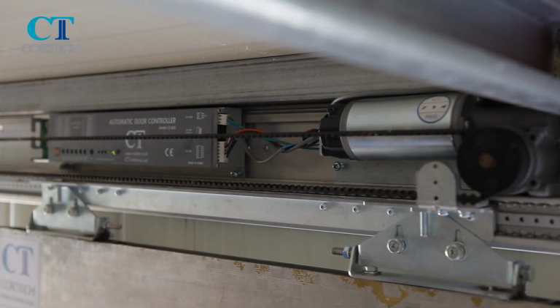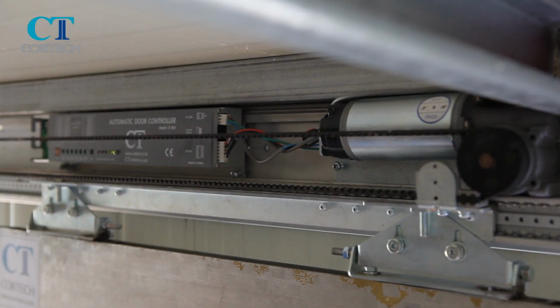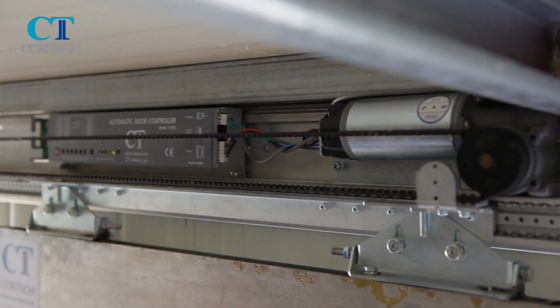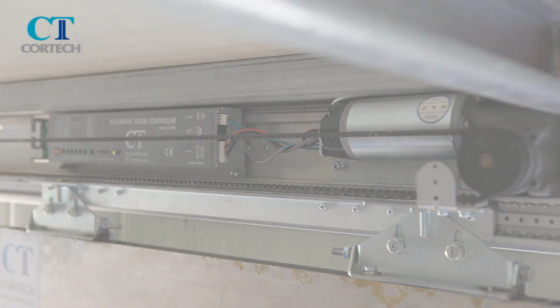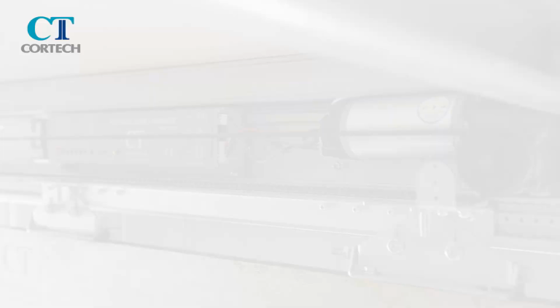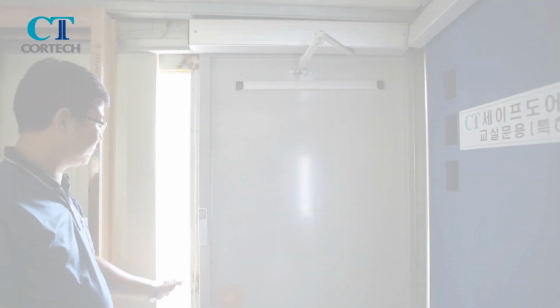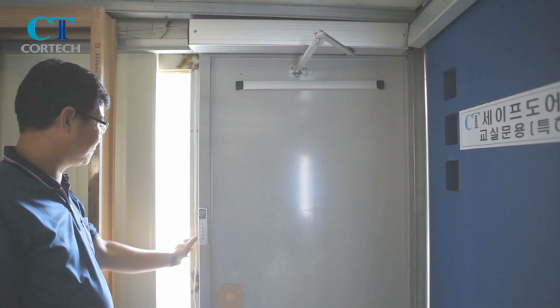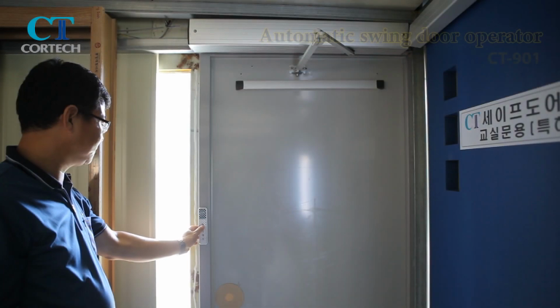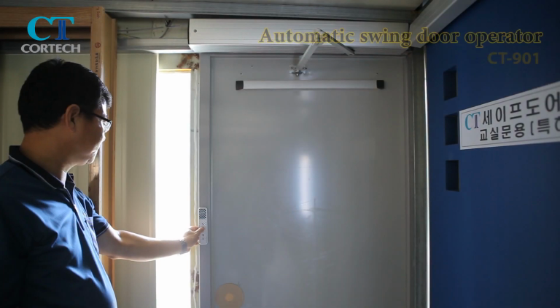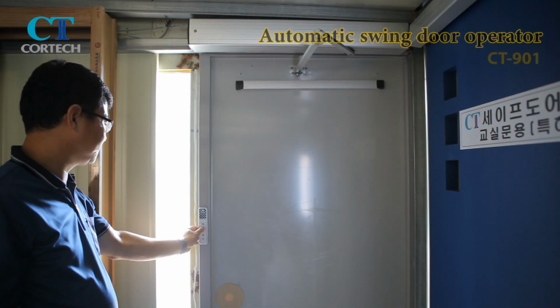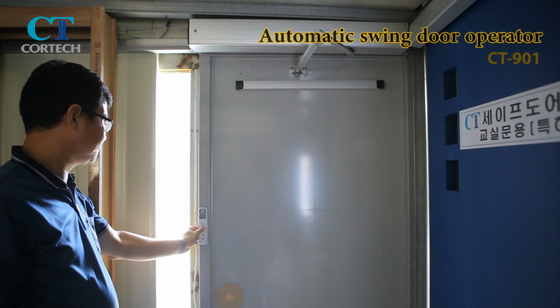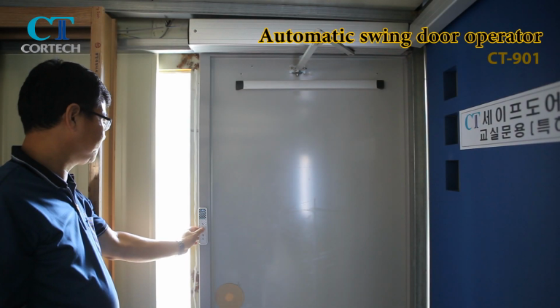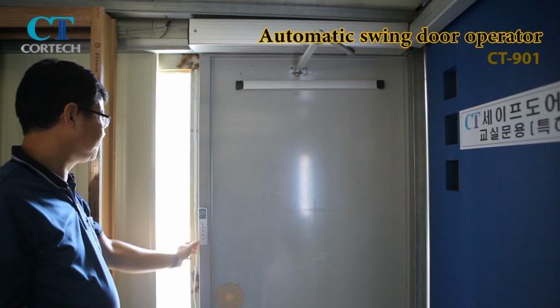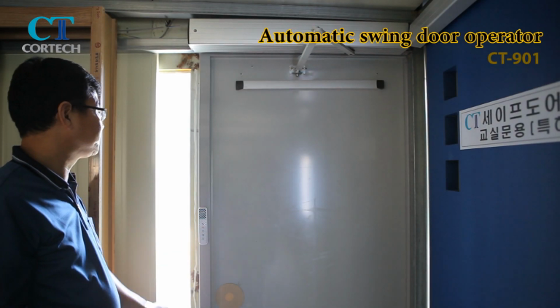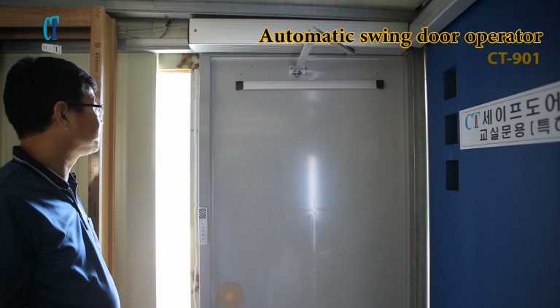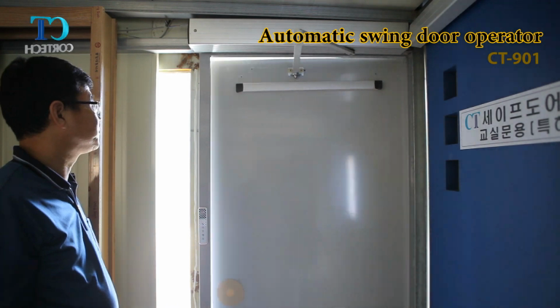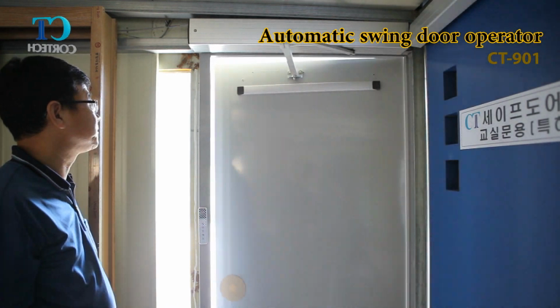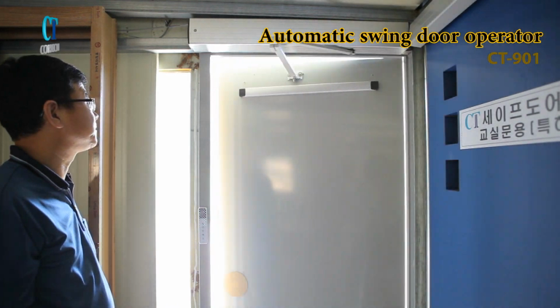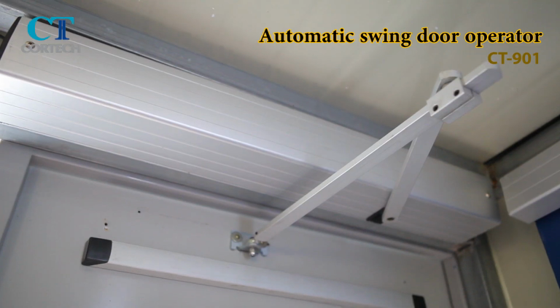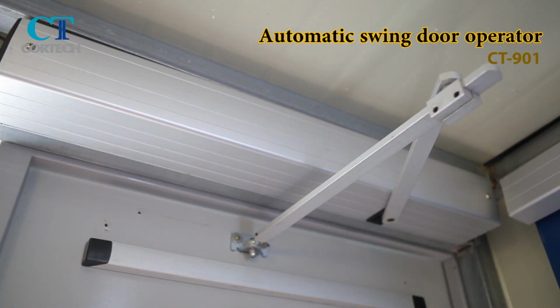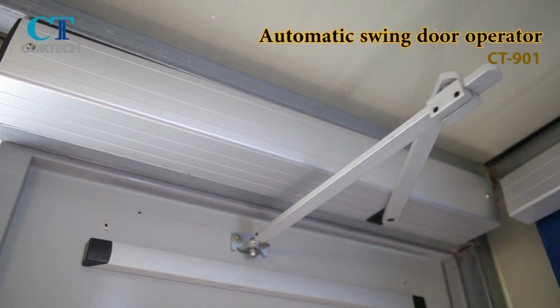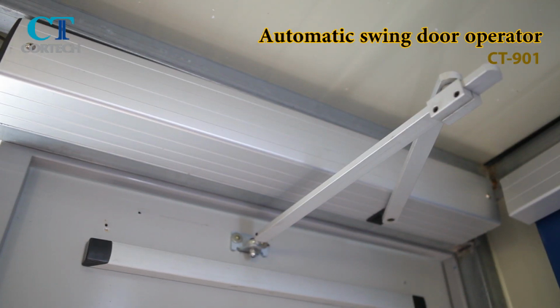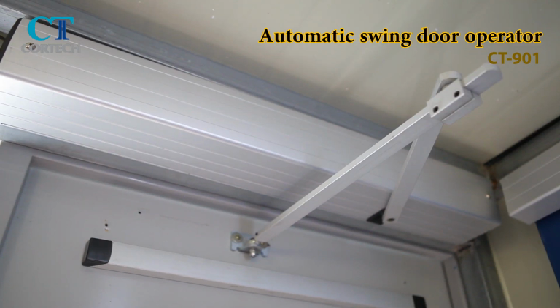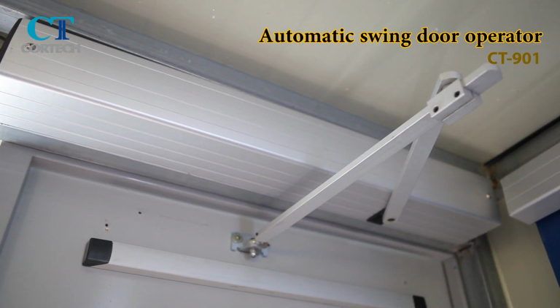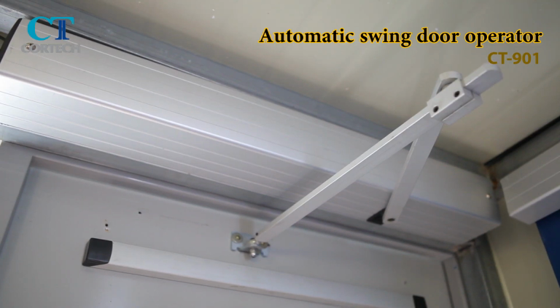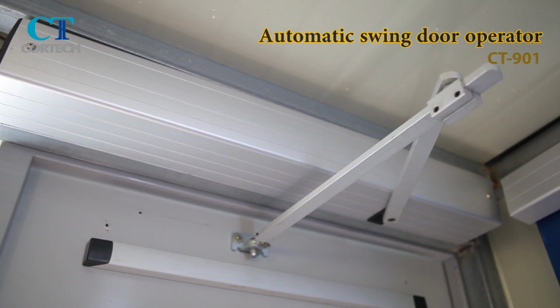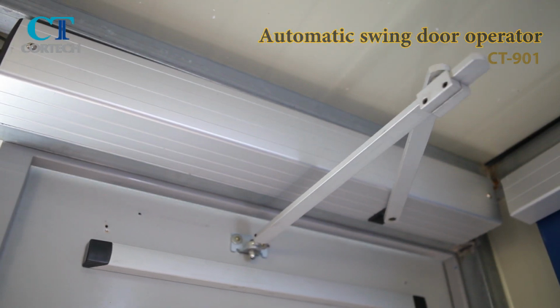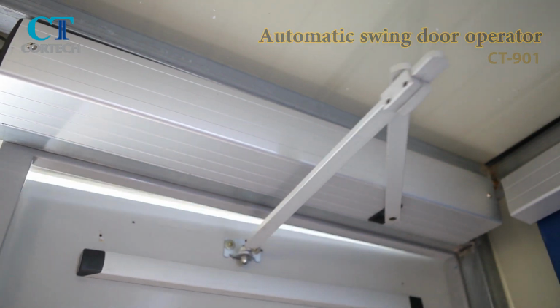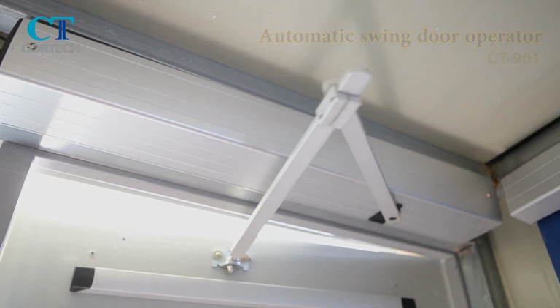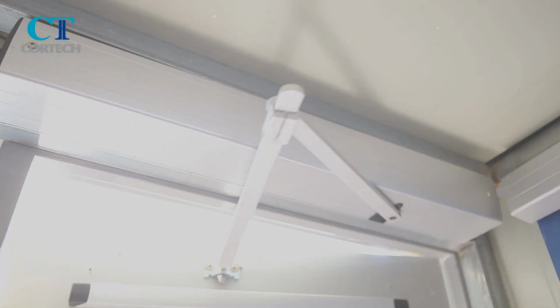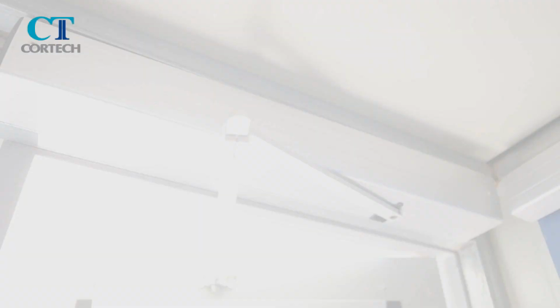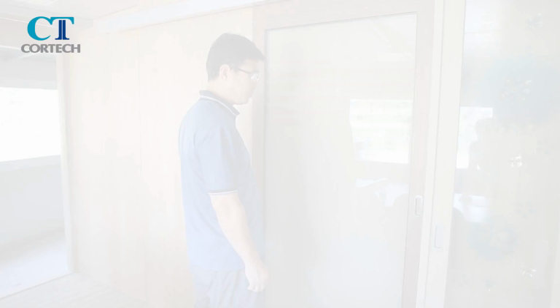The automatic swing door operator is a system that allows doors to open to the maximum in places that lack sliding space.